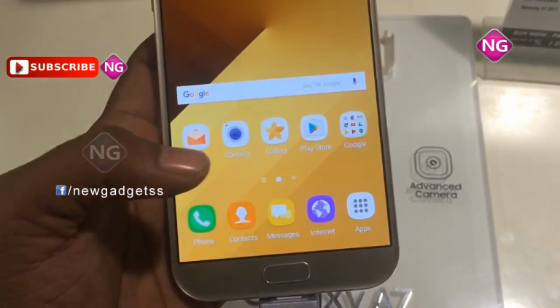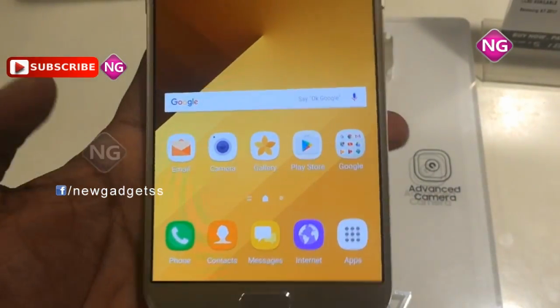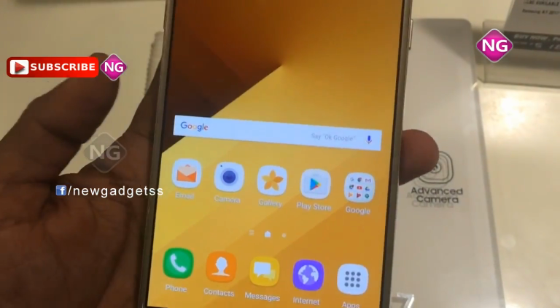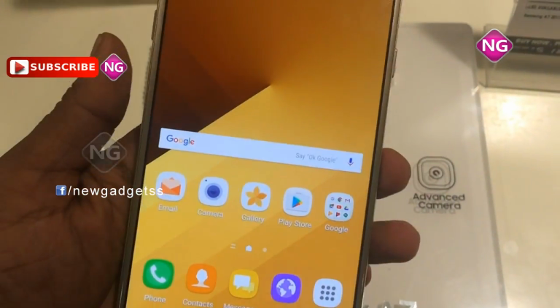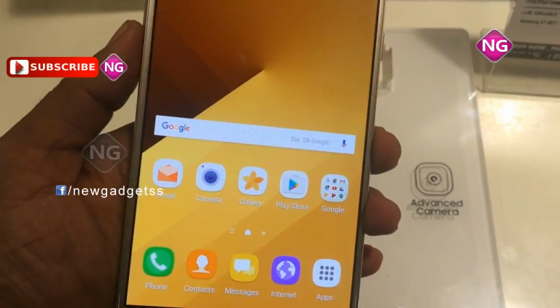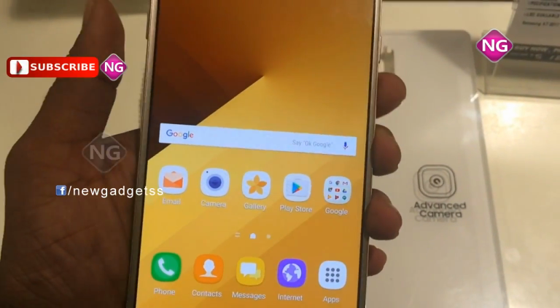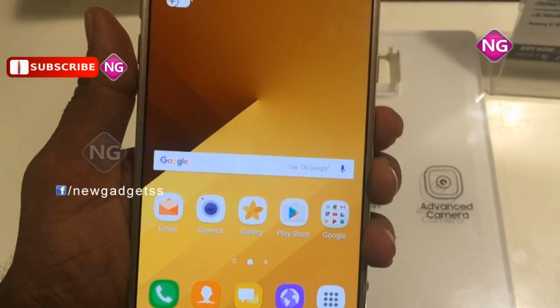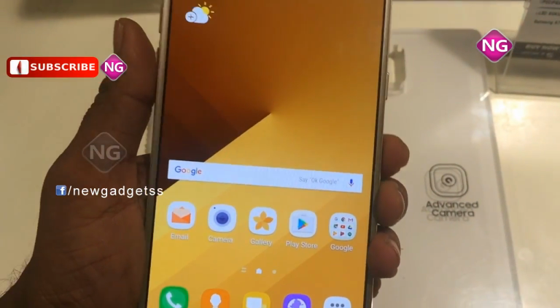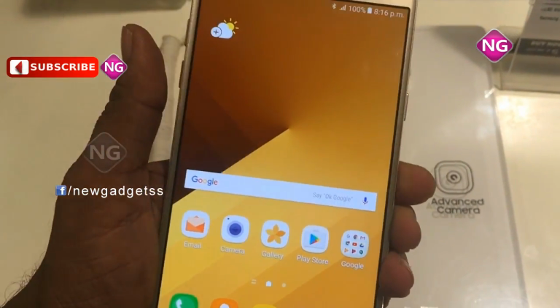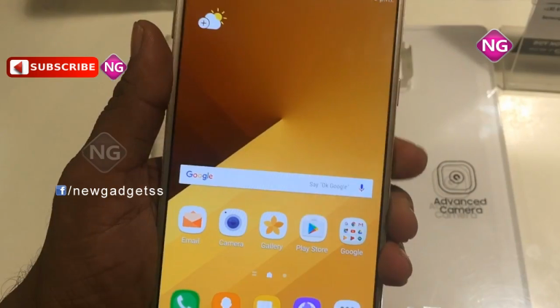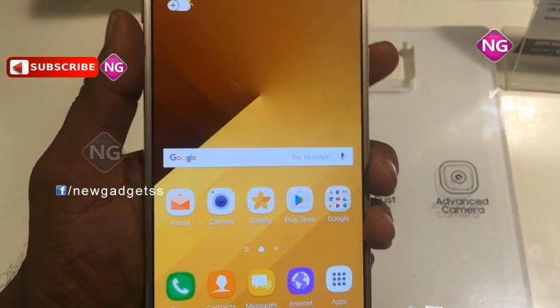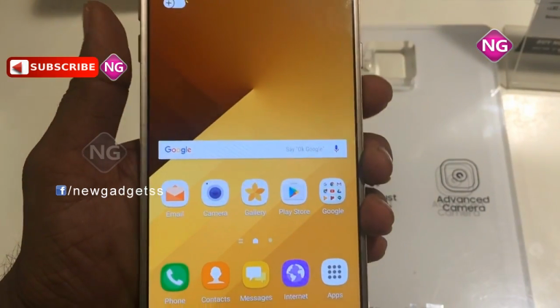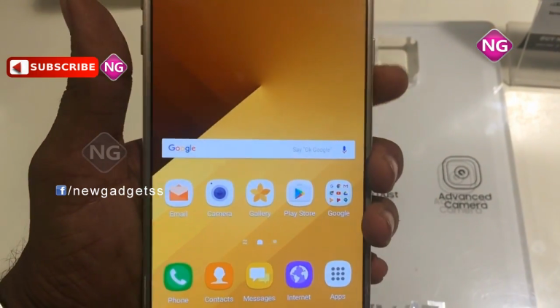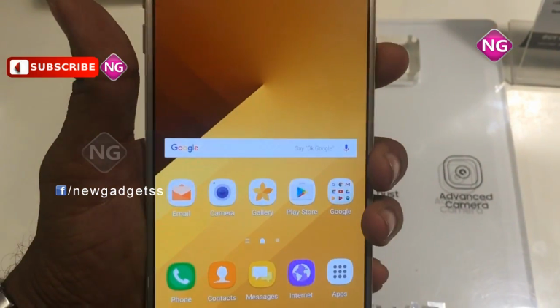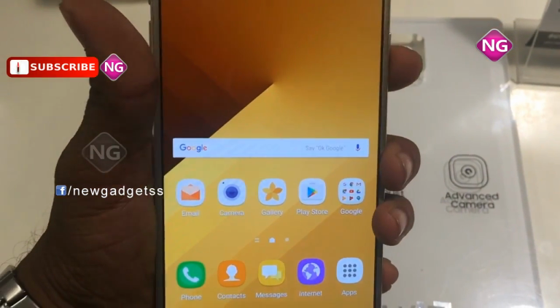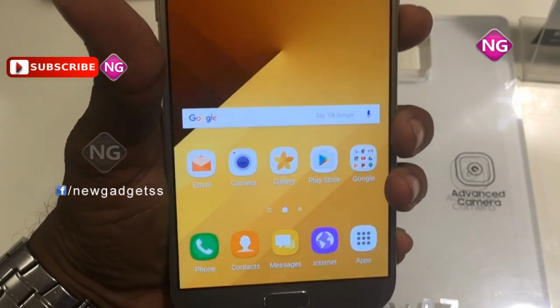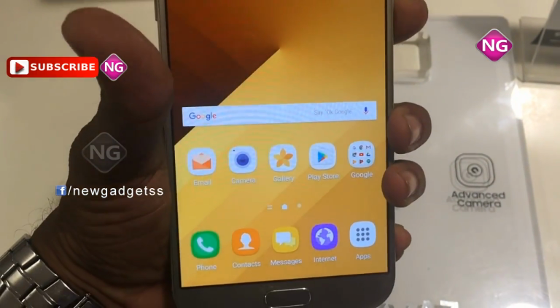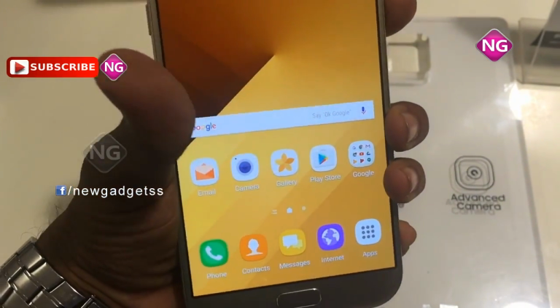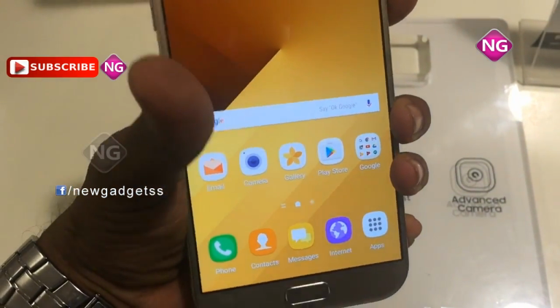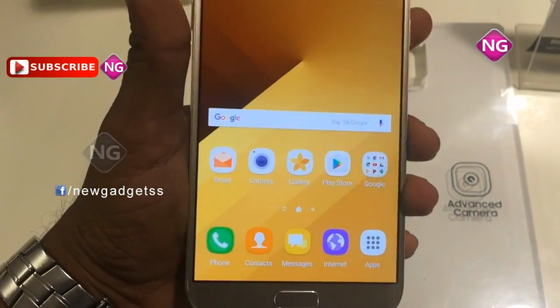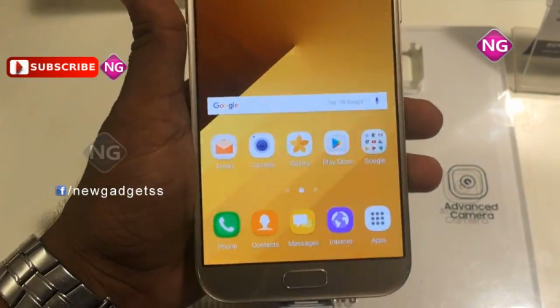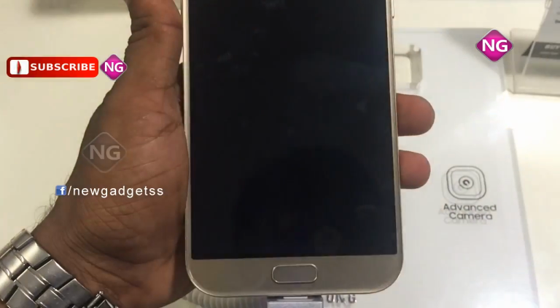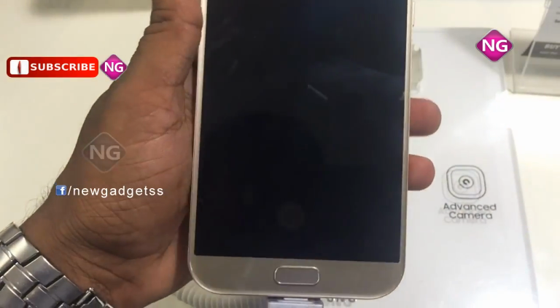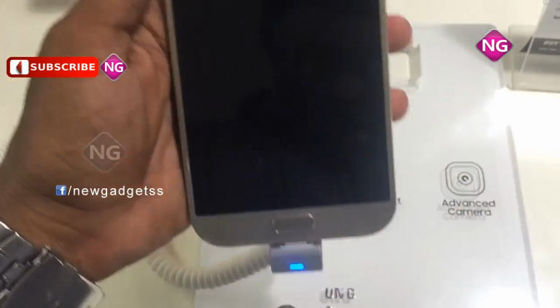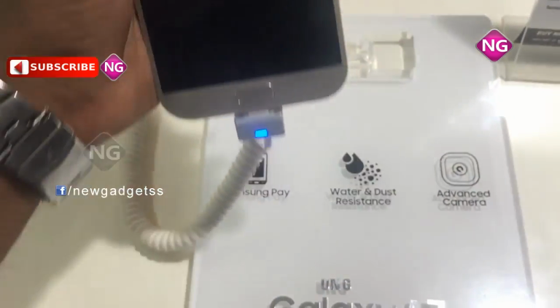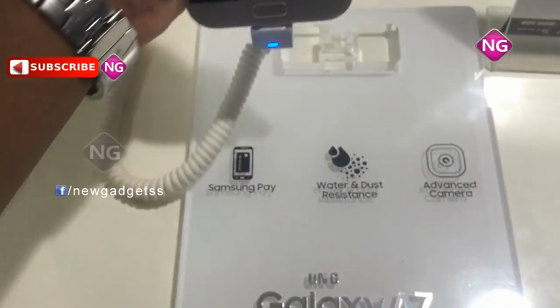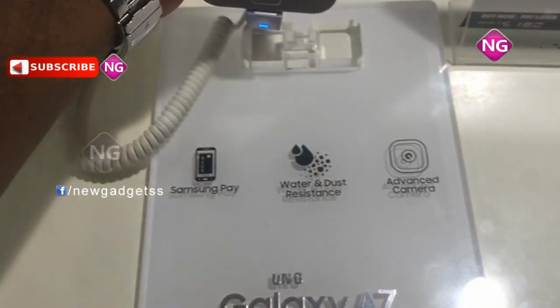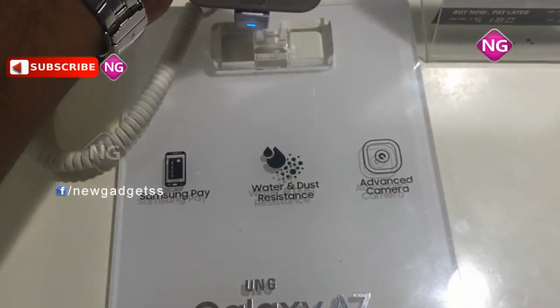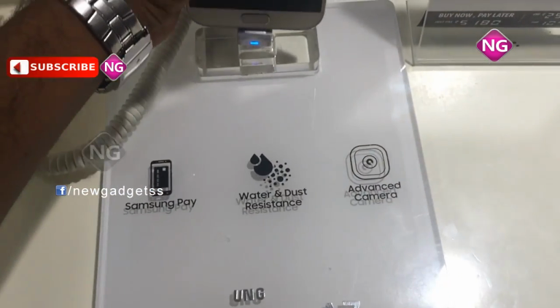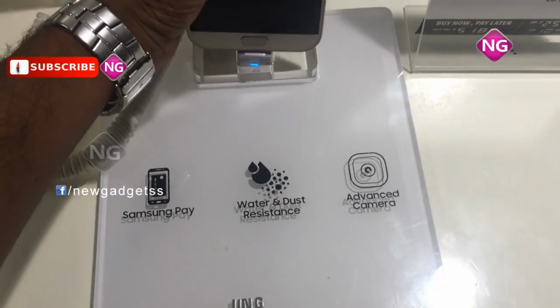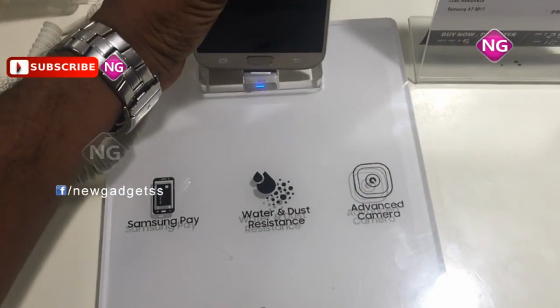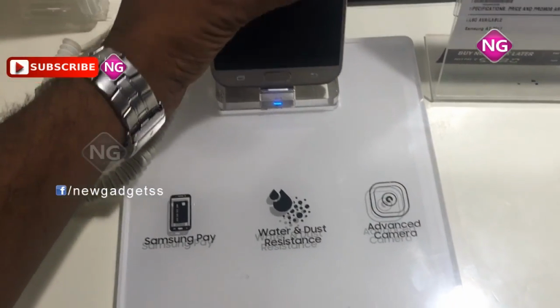Connectivity alternatives include Wi-Fi, GPS, Bluetooth, NFC, FM, 3G and 4G.